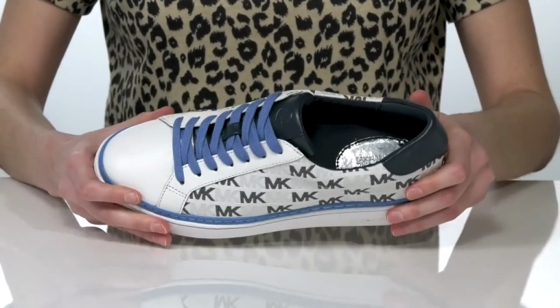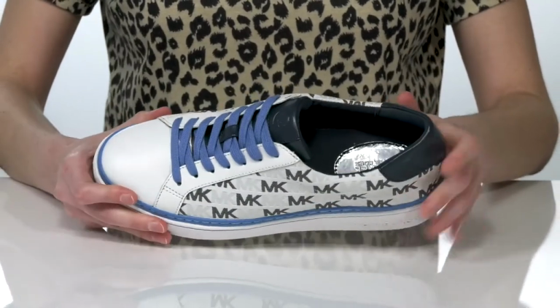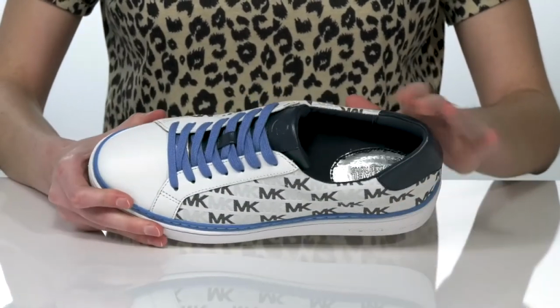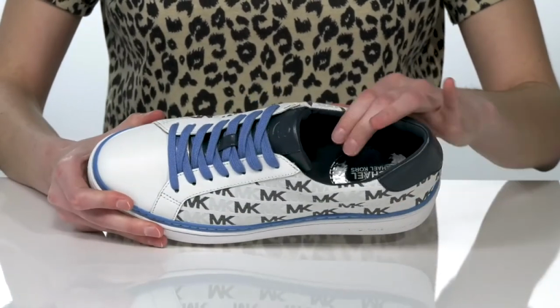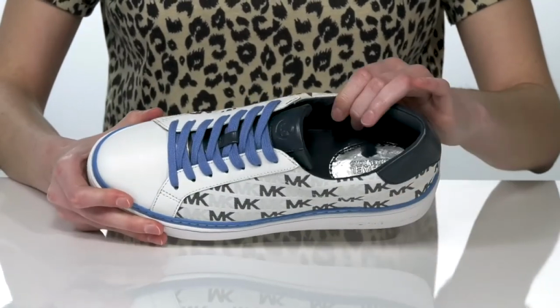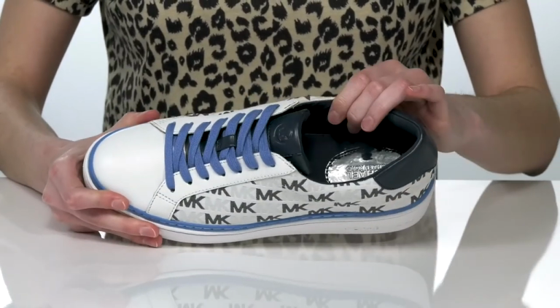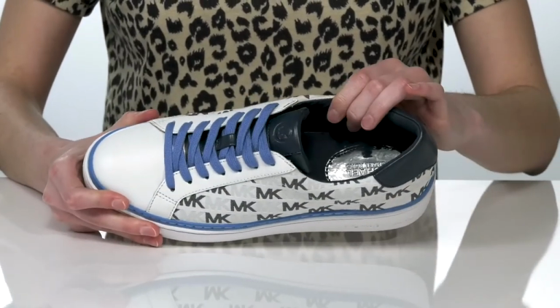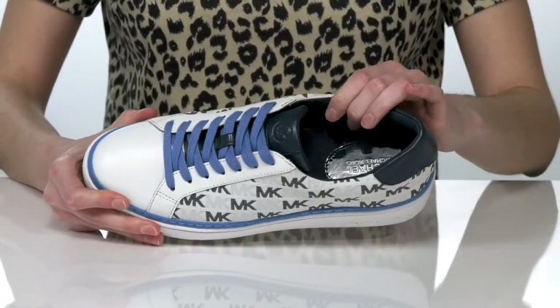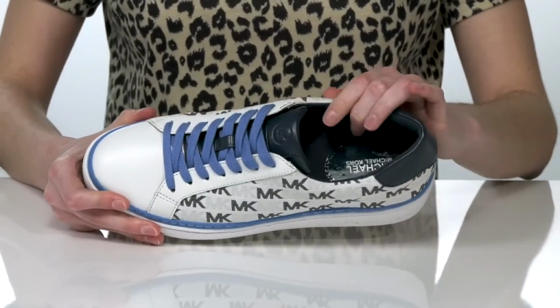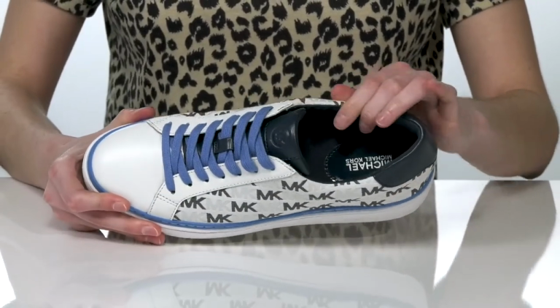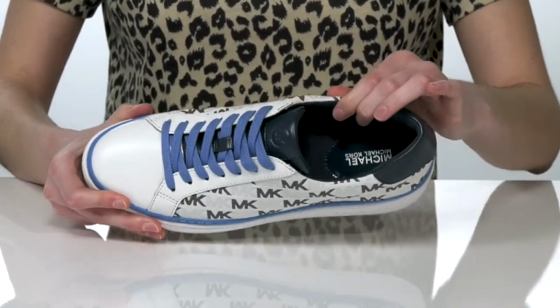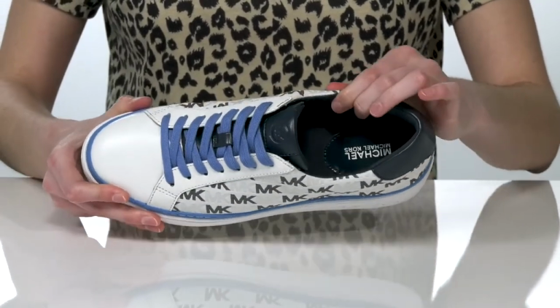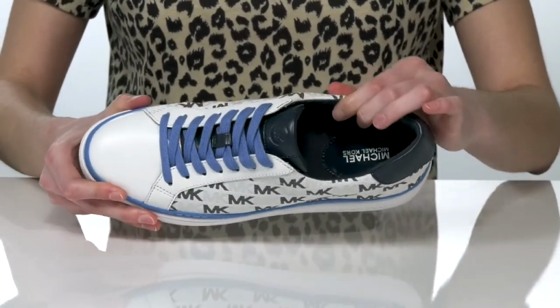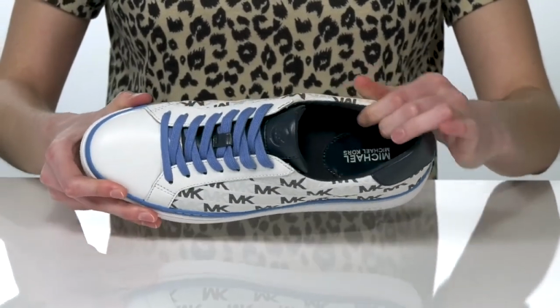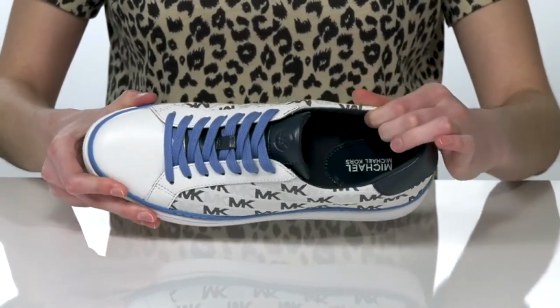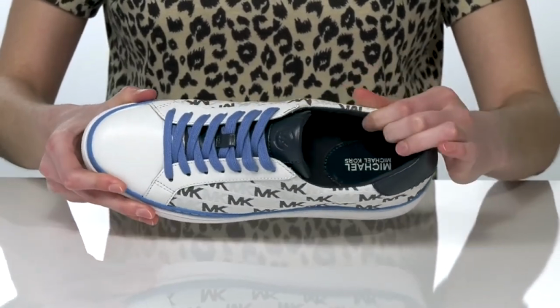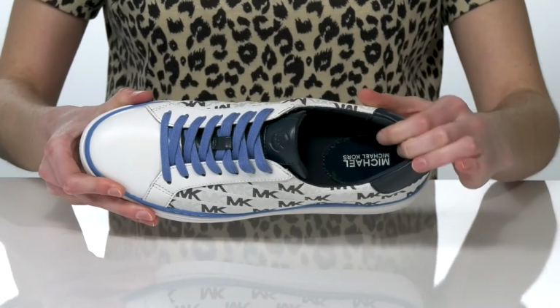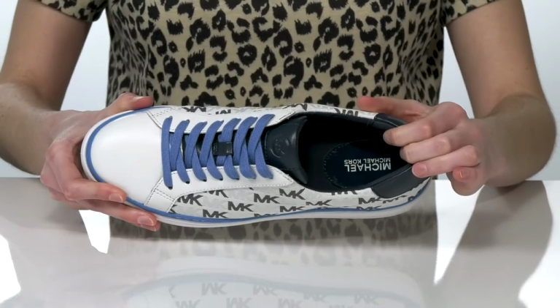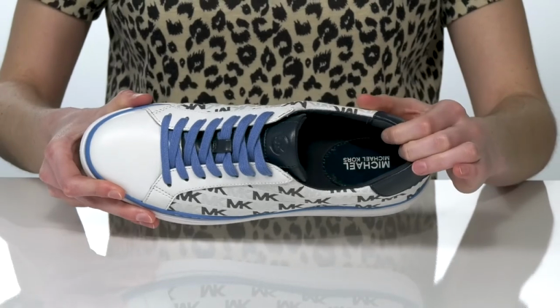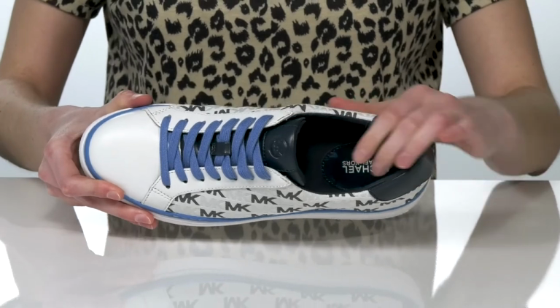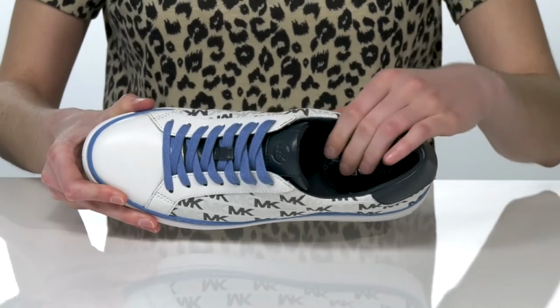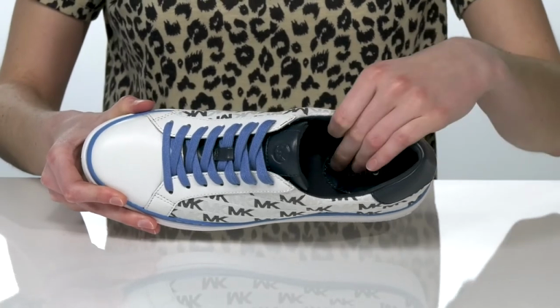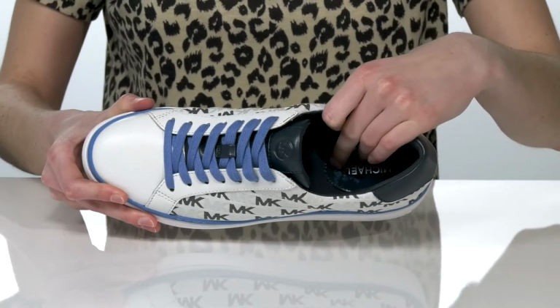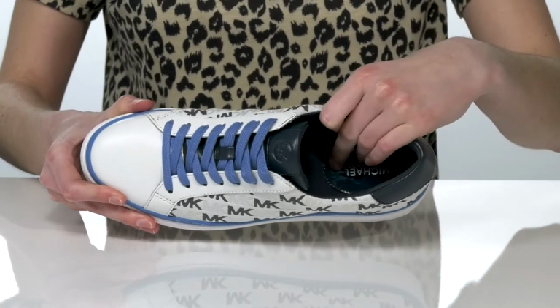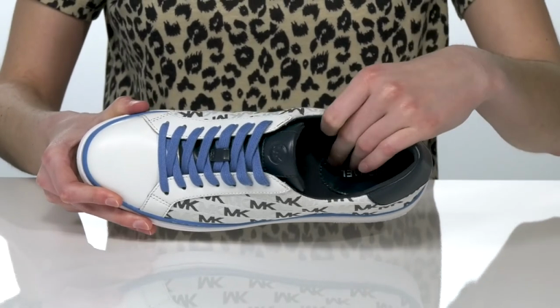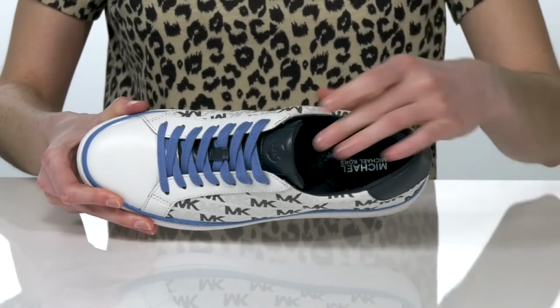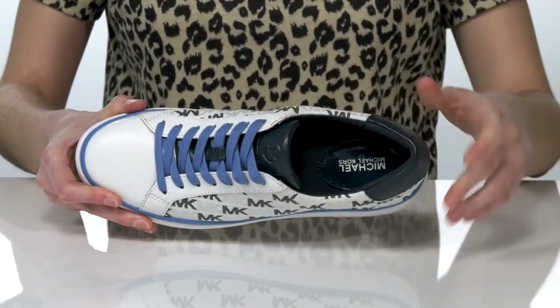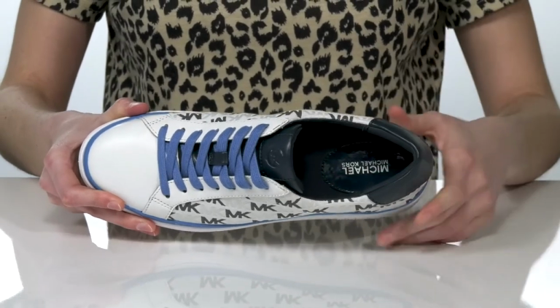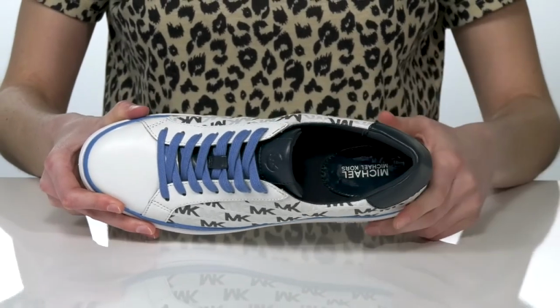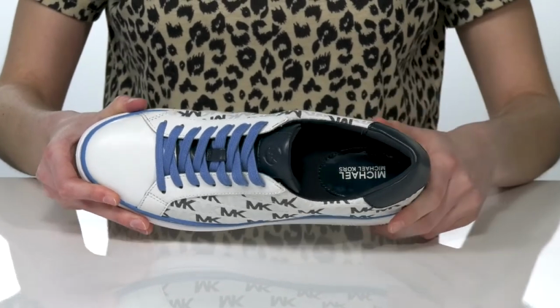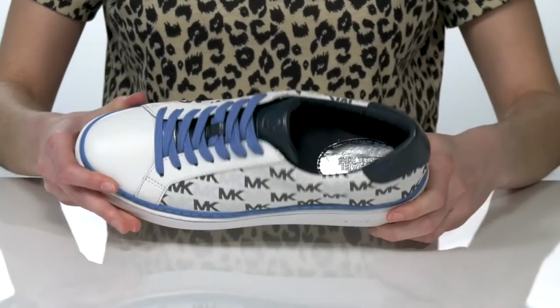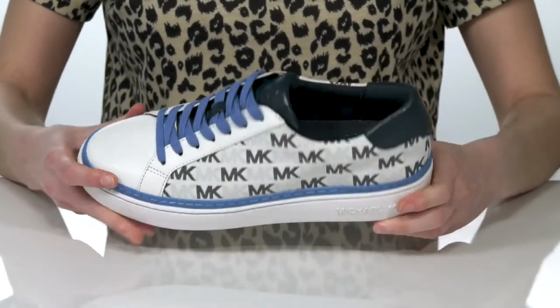Inside, they have a textile lining with a bit of padding around the collar and in the footbed.